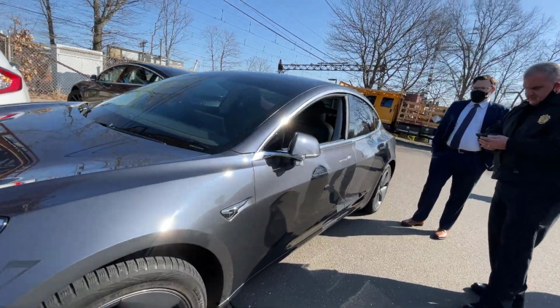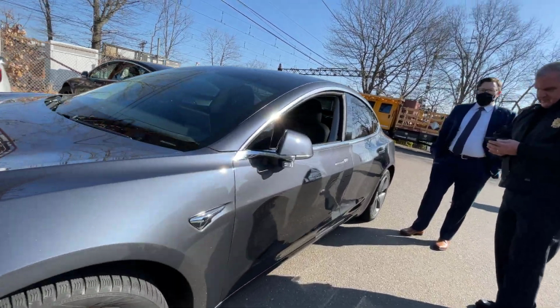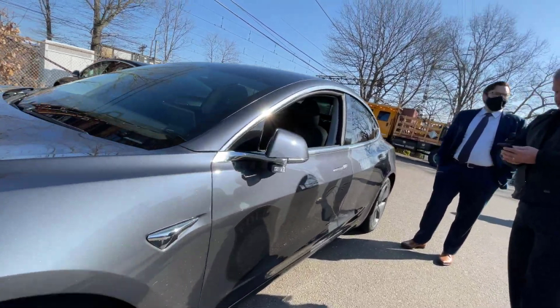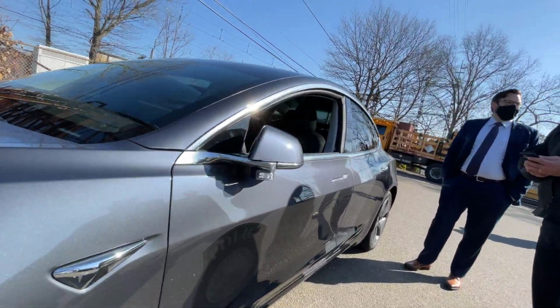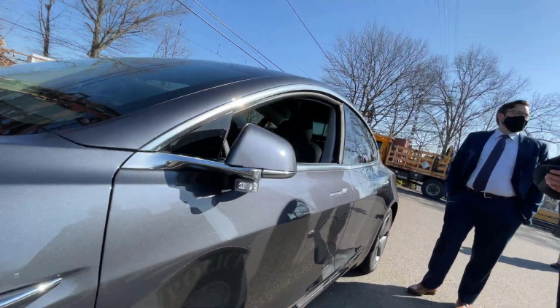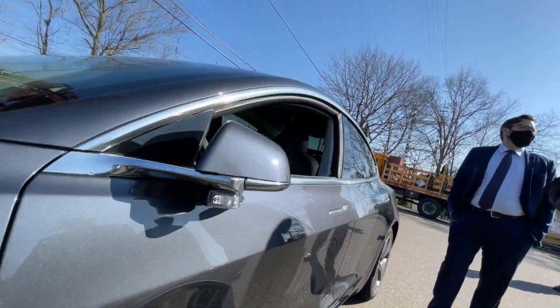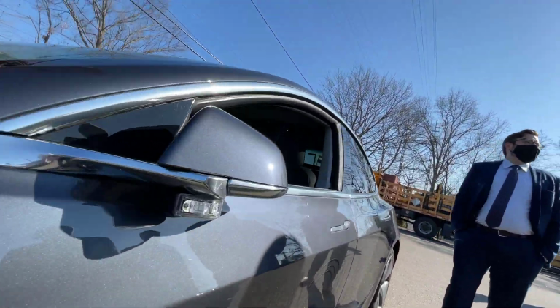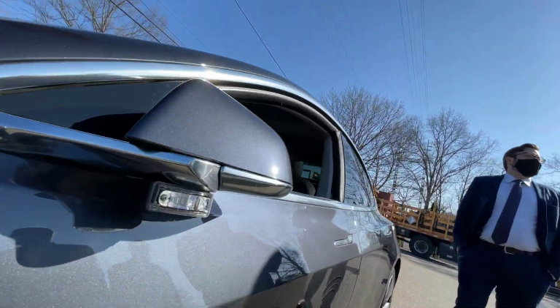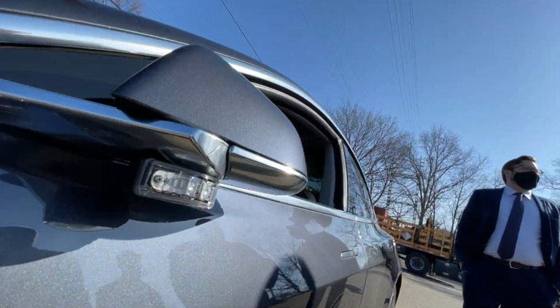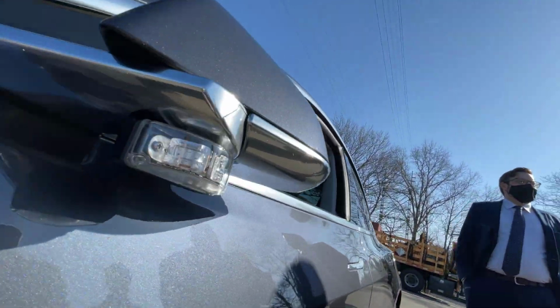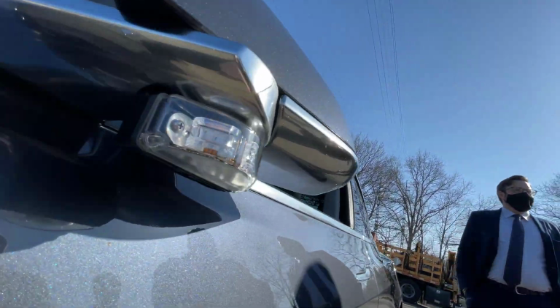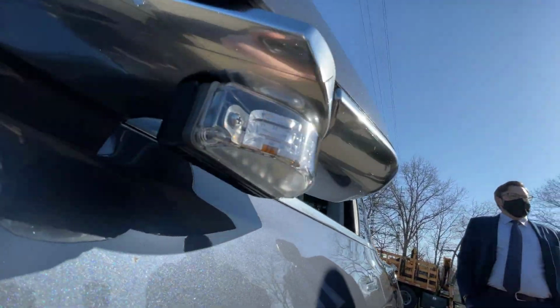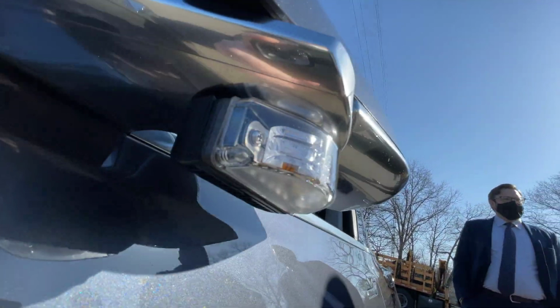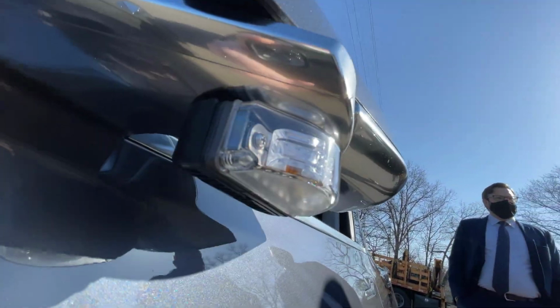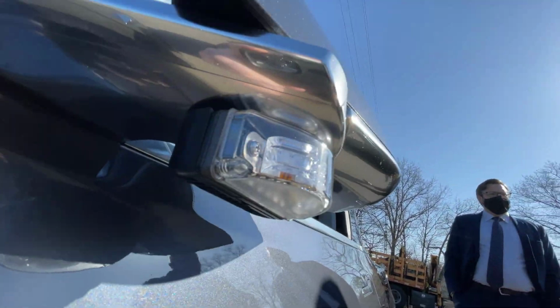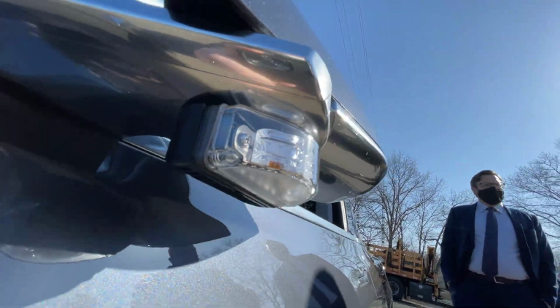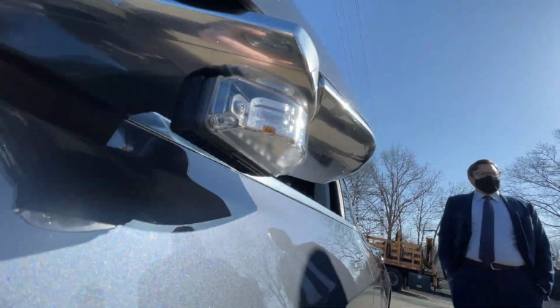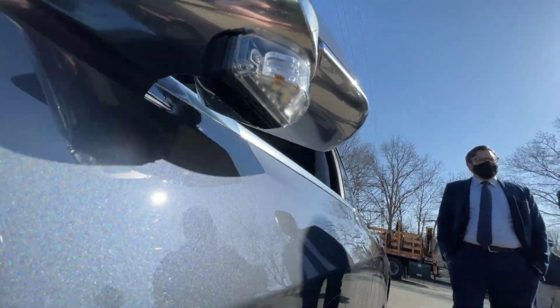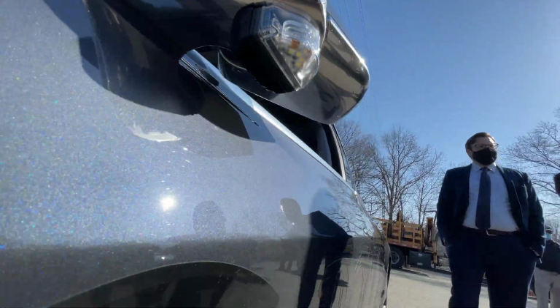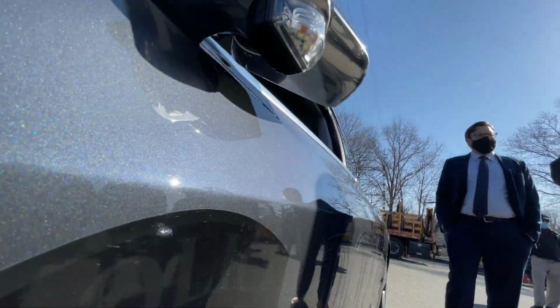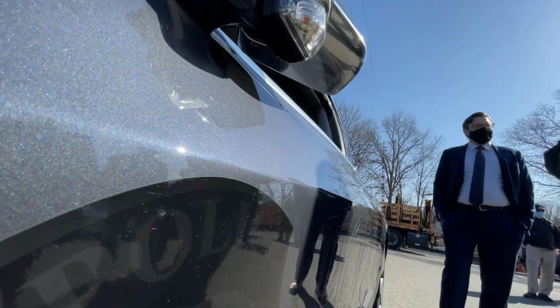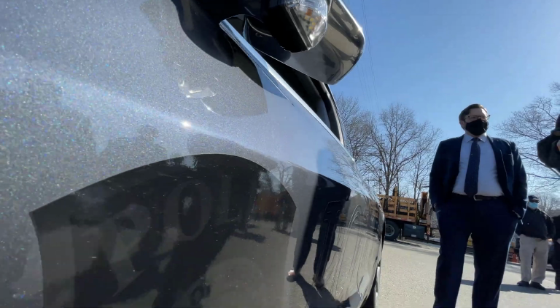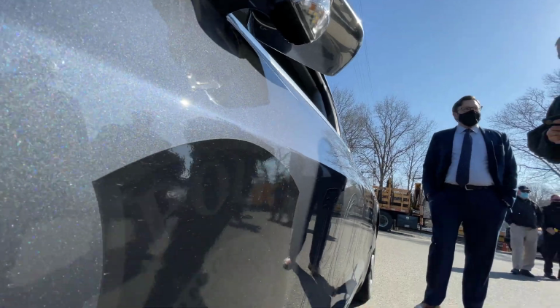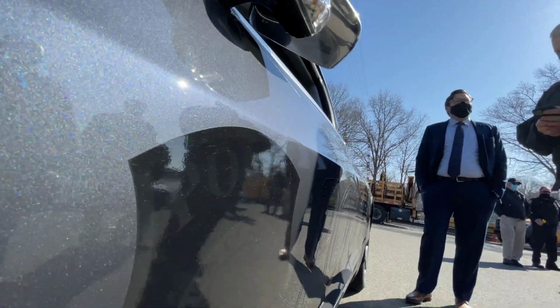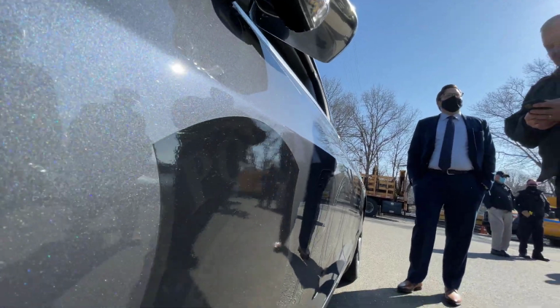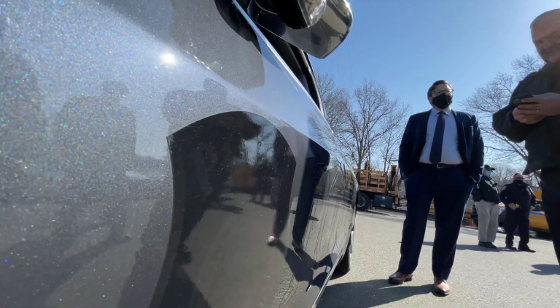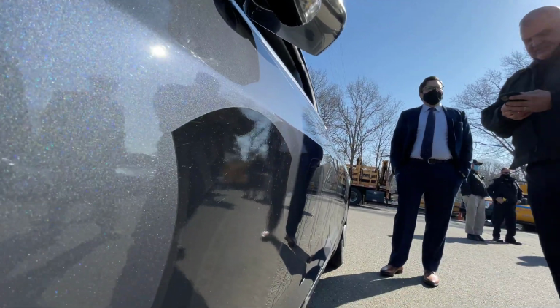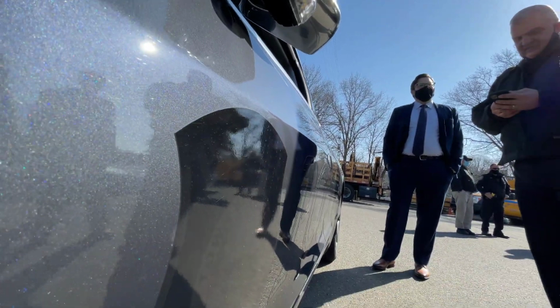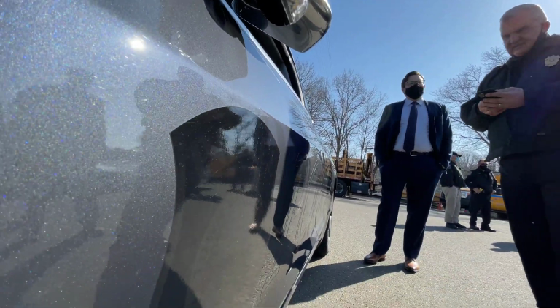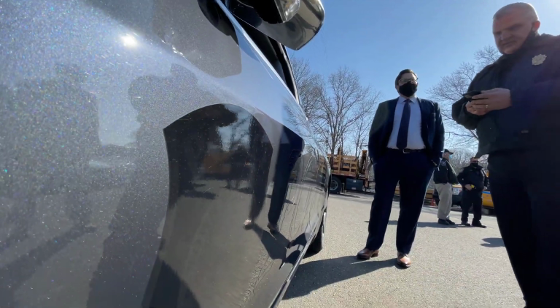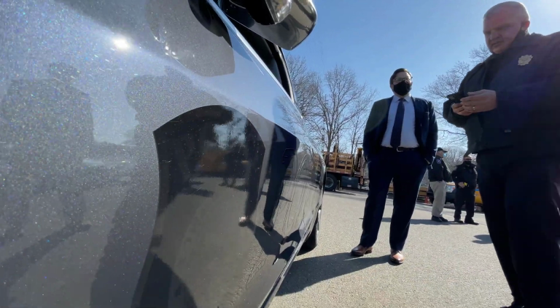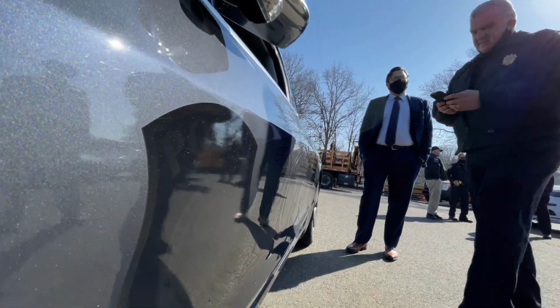How many miles do you have on it? Somewhere in the 13,000. I really like your car.